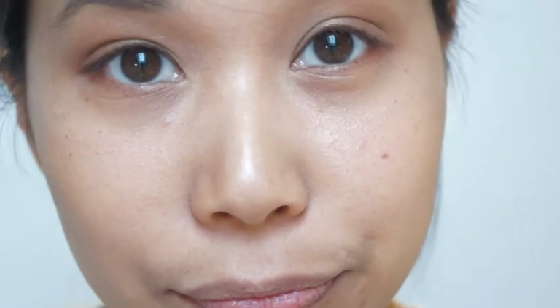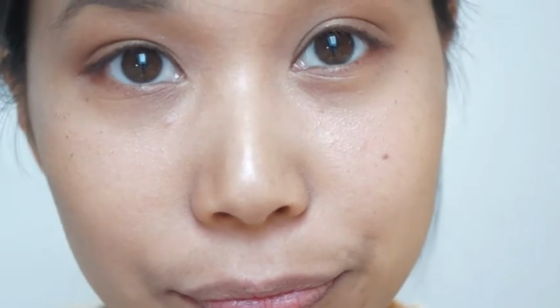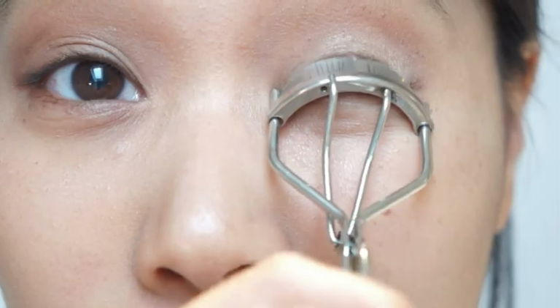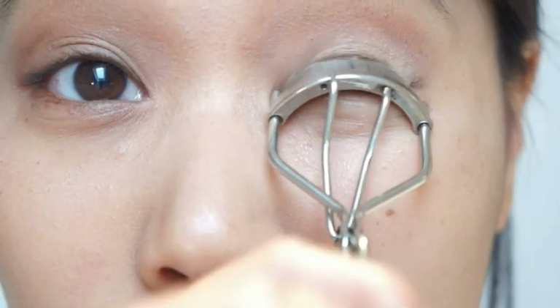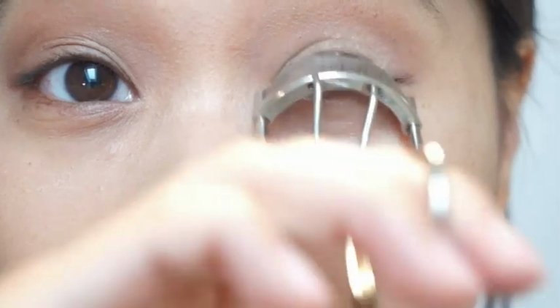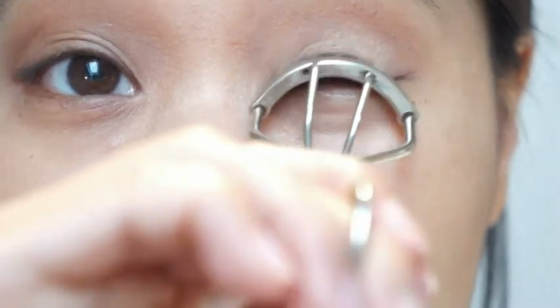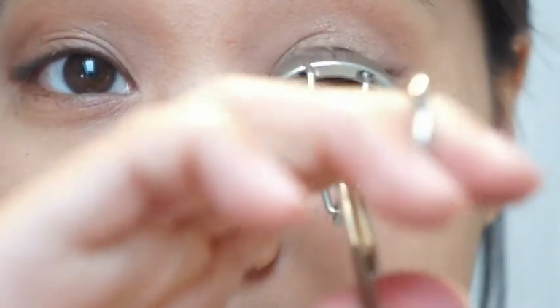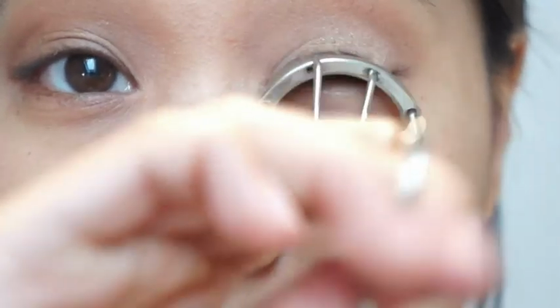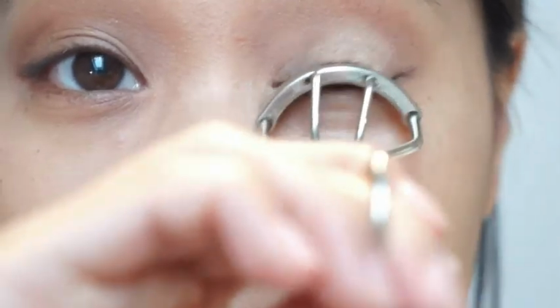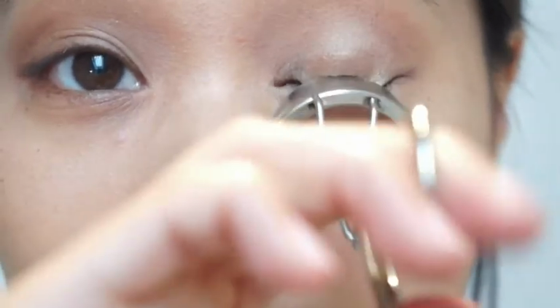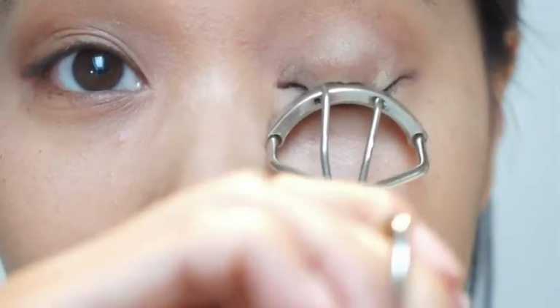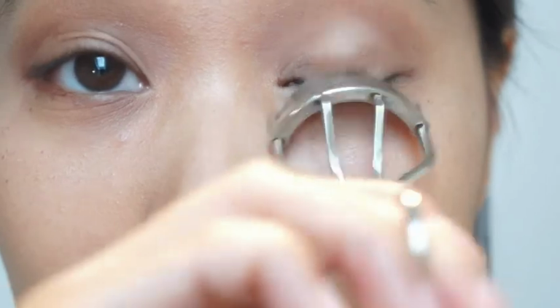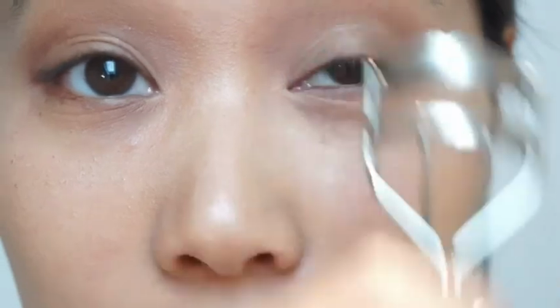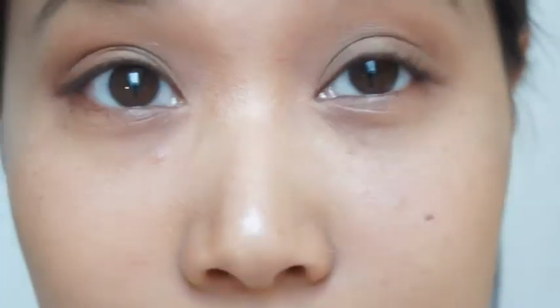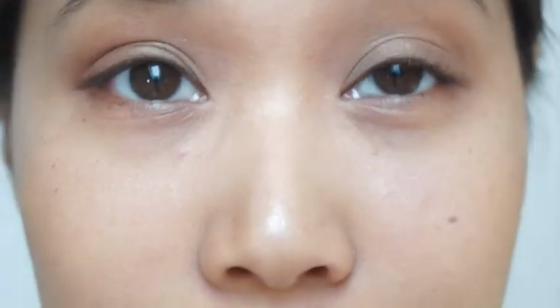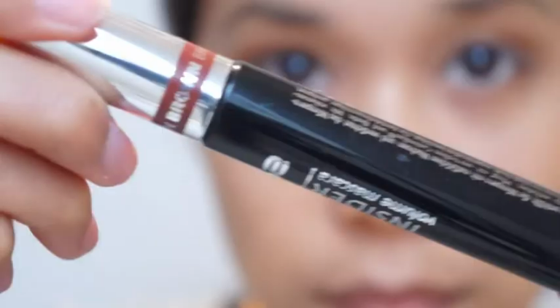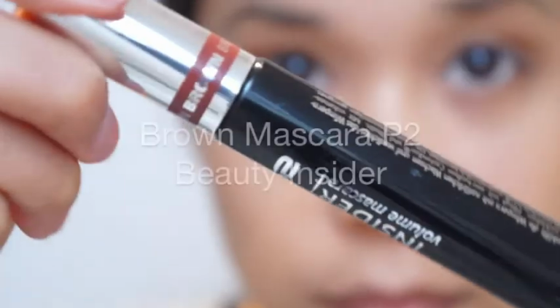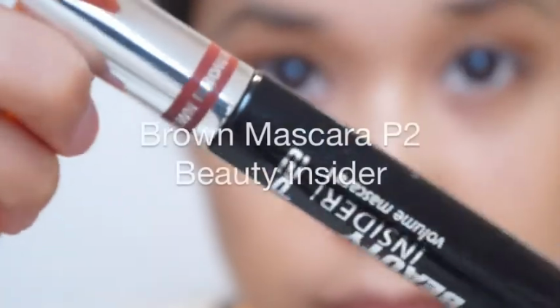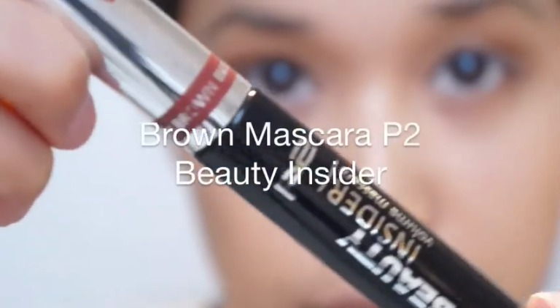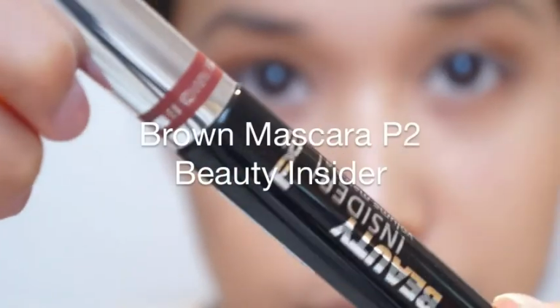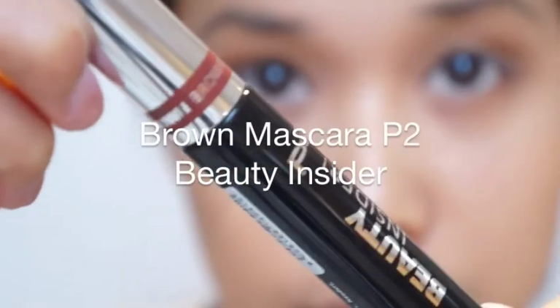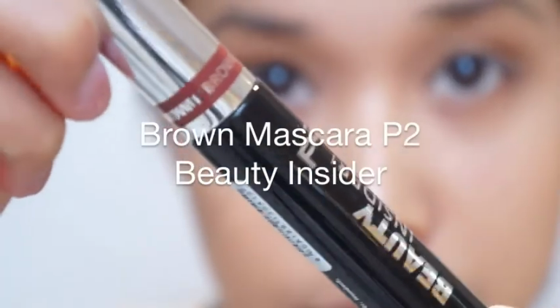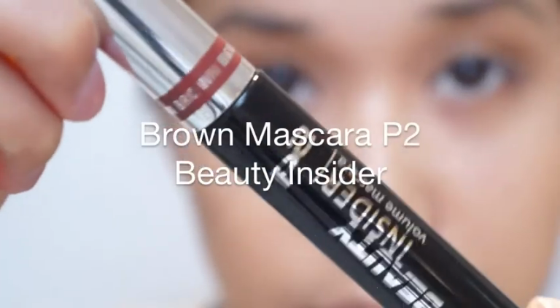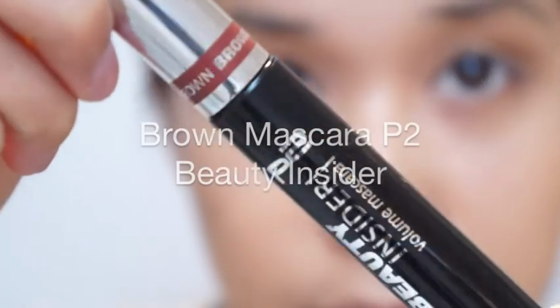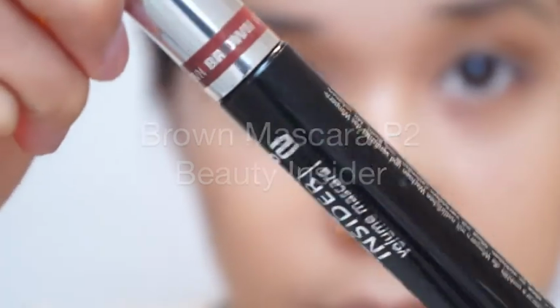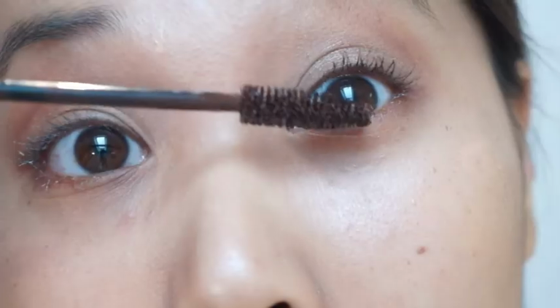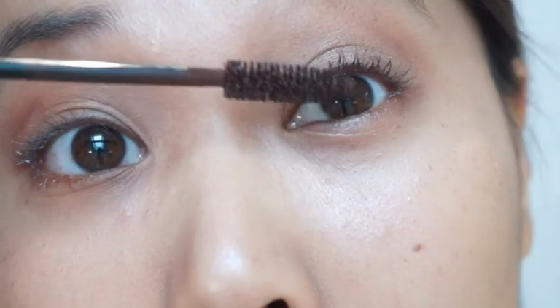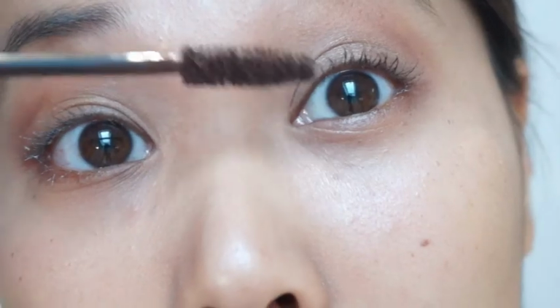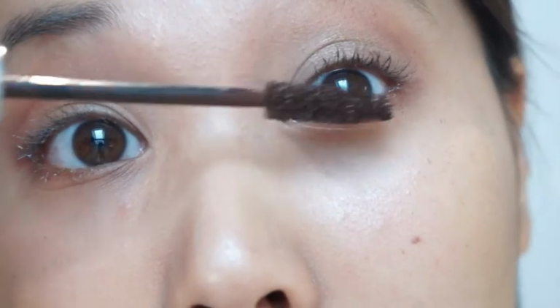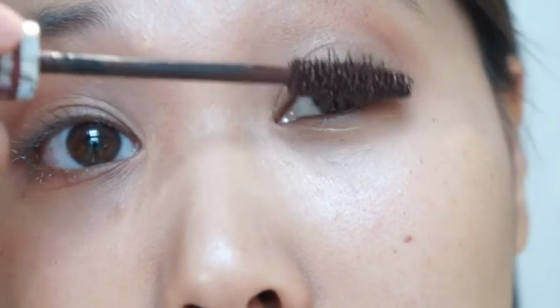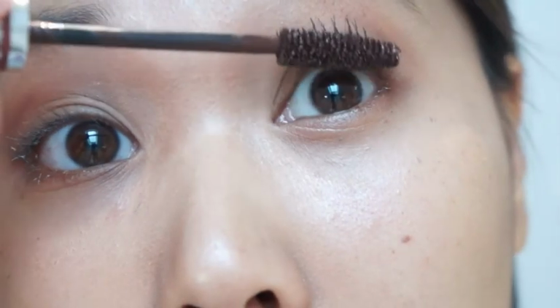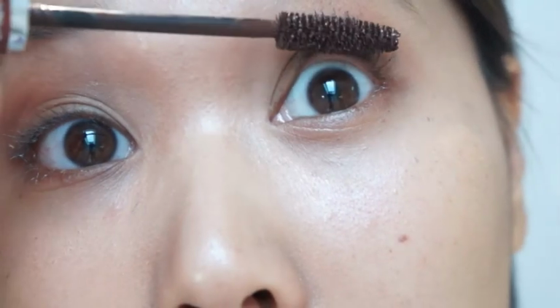Of course I'm curling my eyelashes and applying brown mascara to my eyelashes.